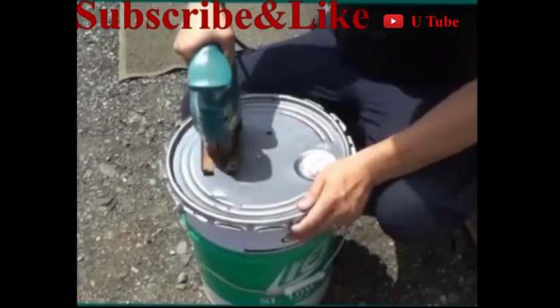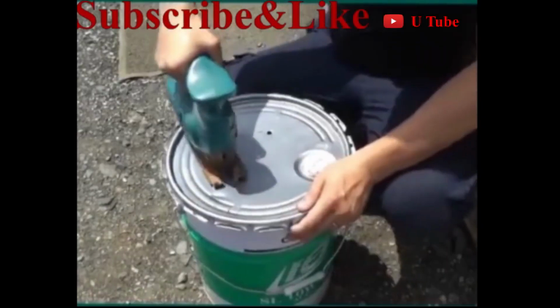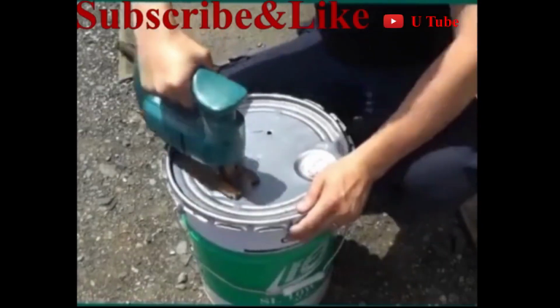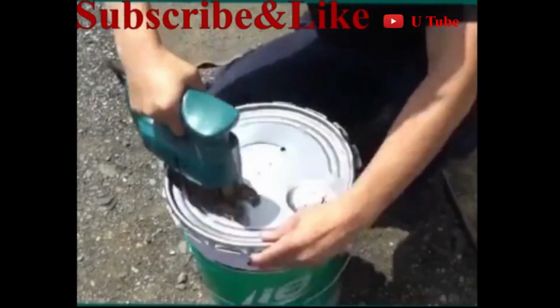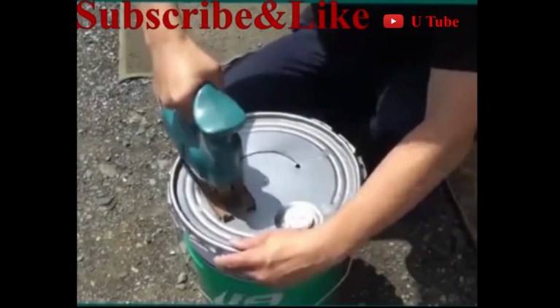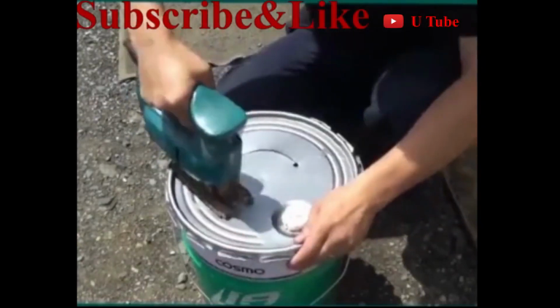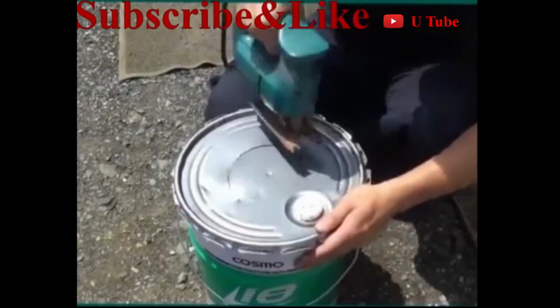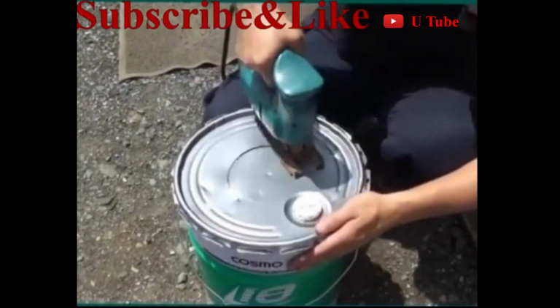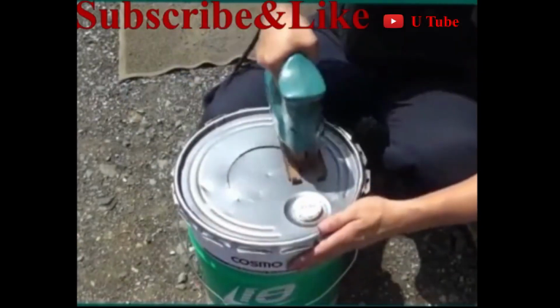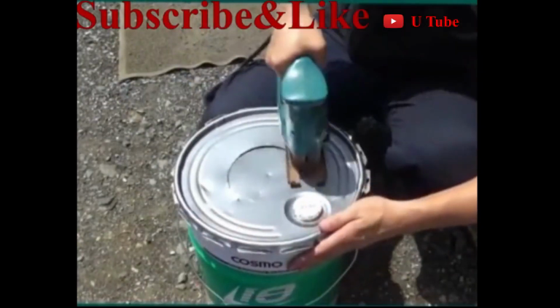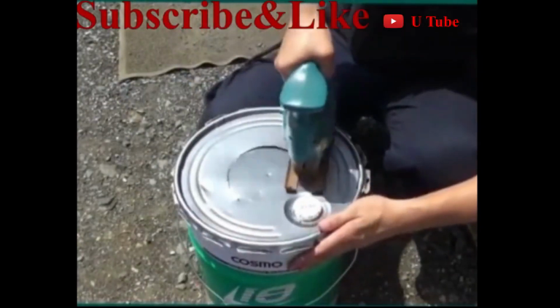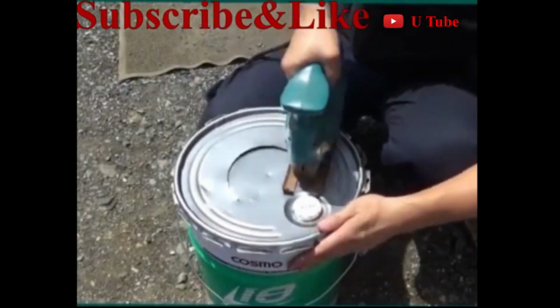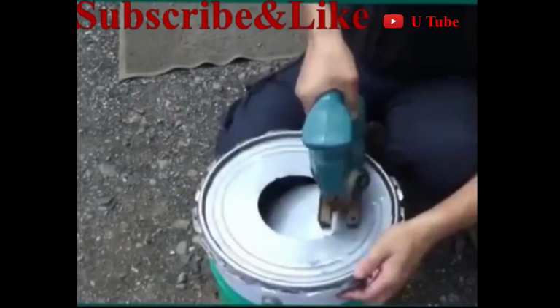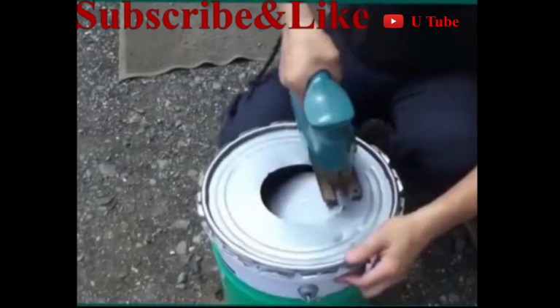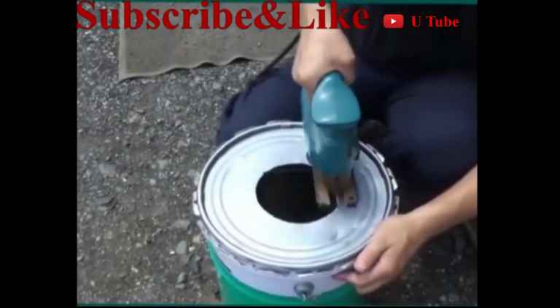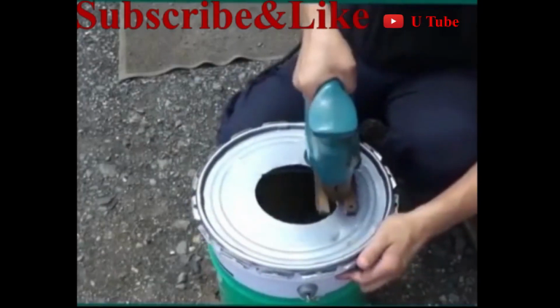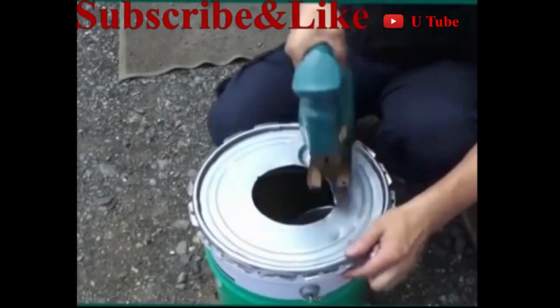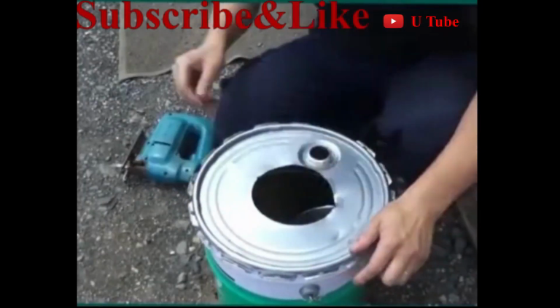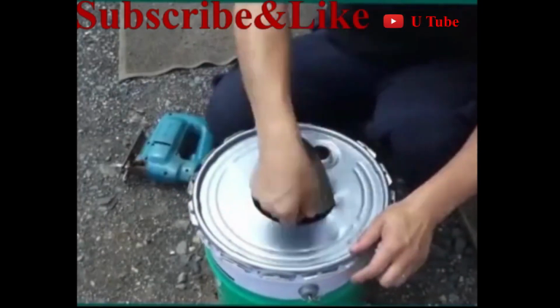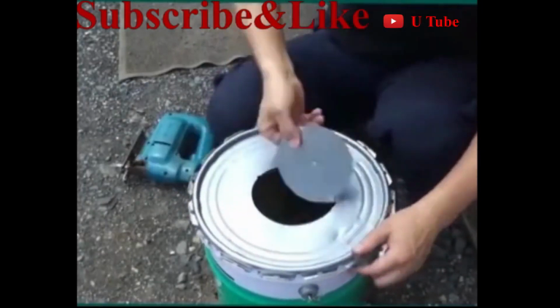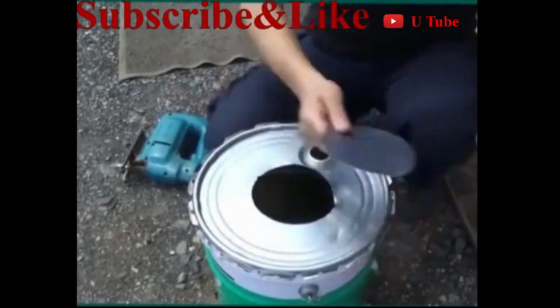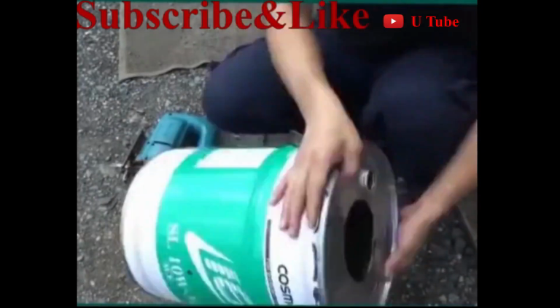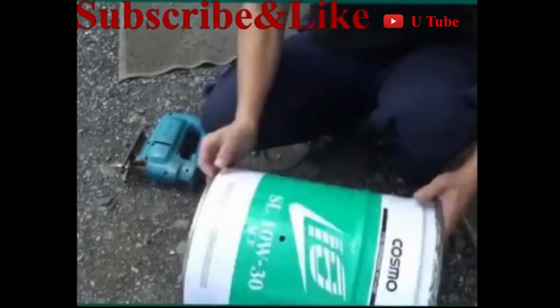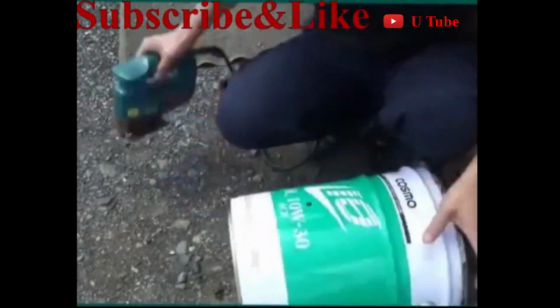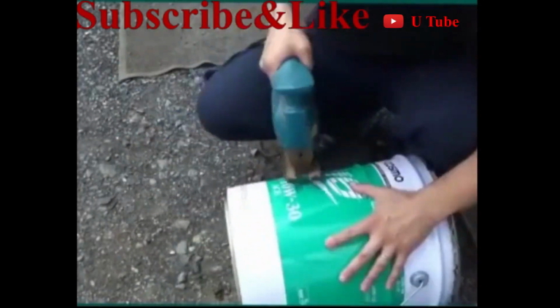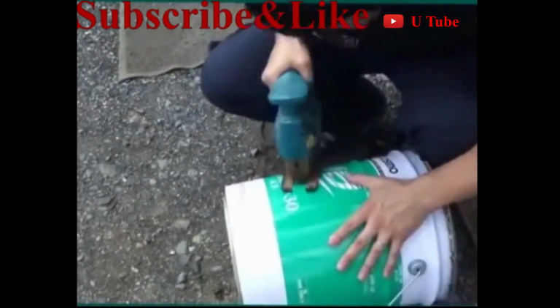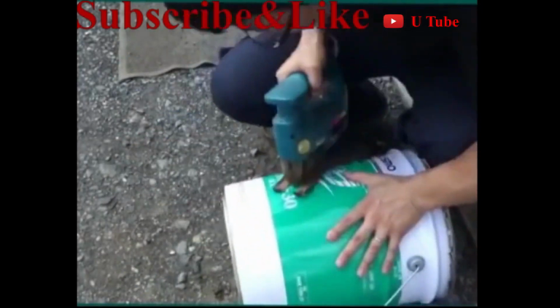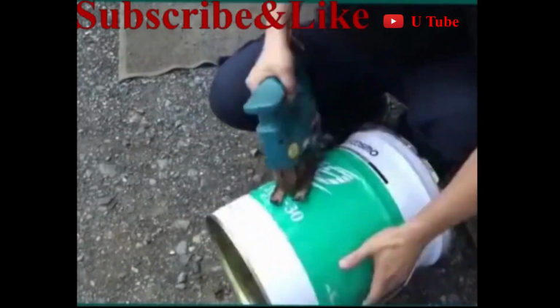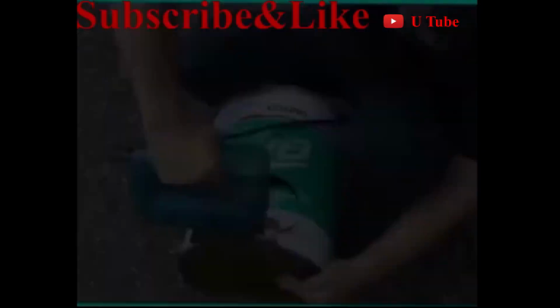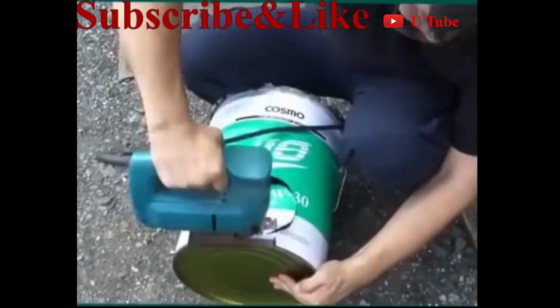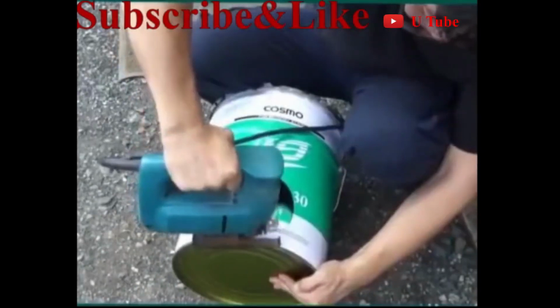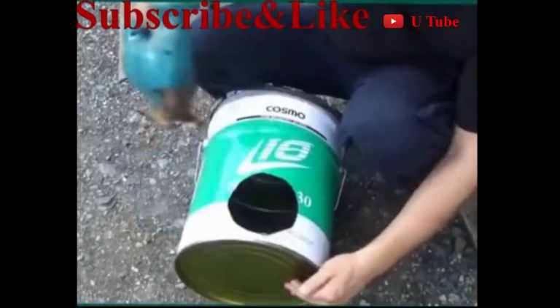In this video, I'm going to show you 3 advanced techniques of DIY tips and tricks for your home requirements.